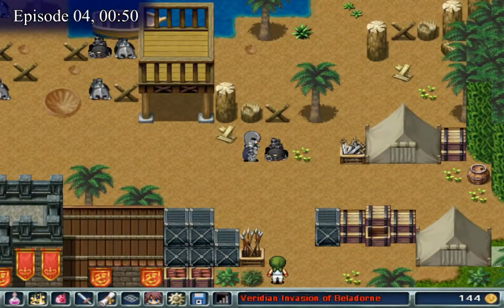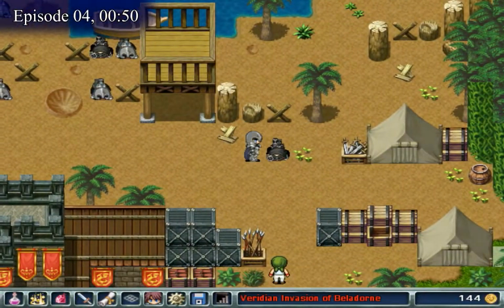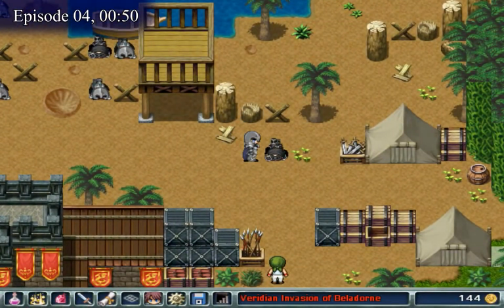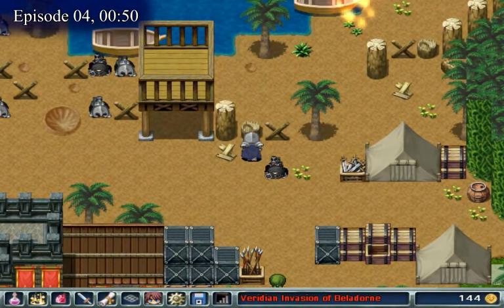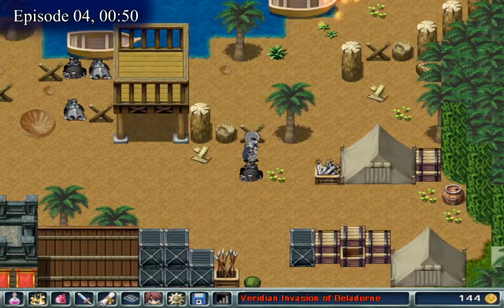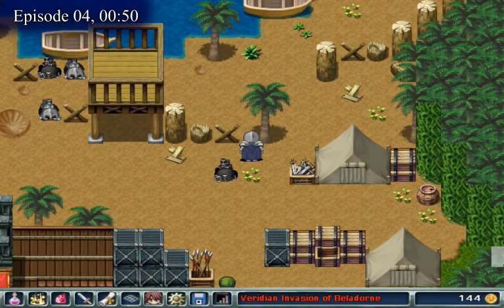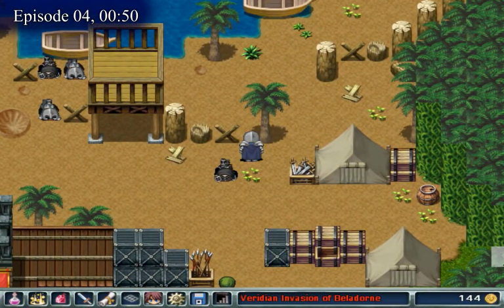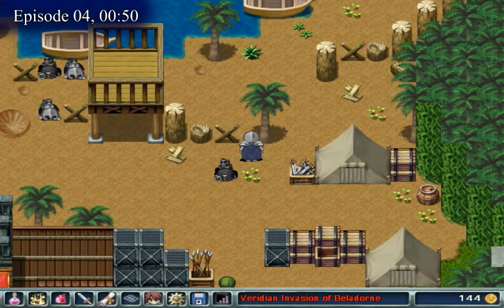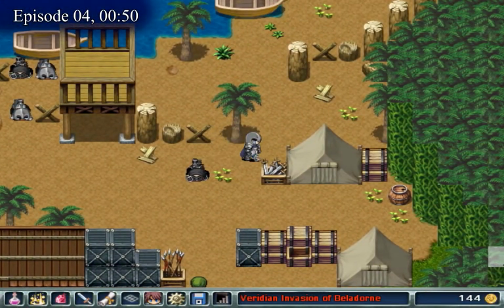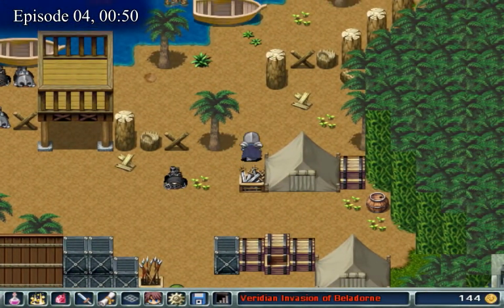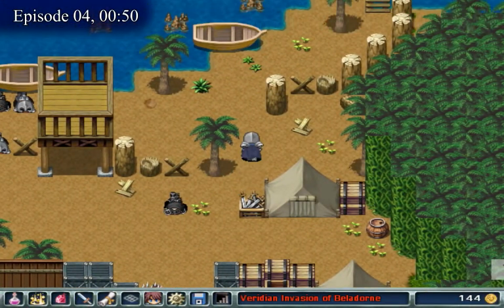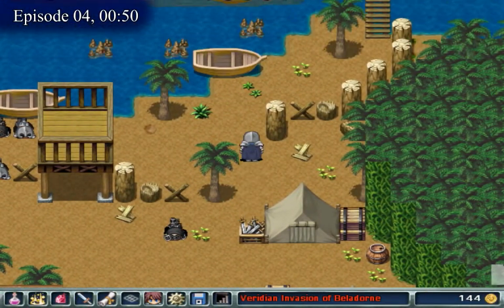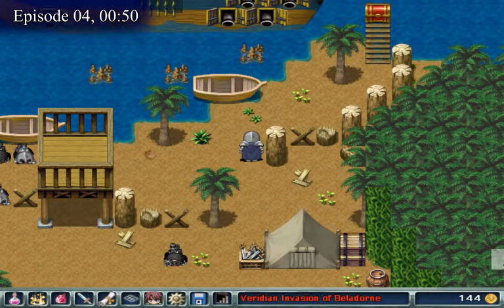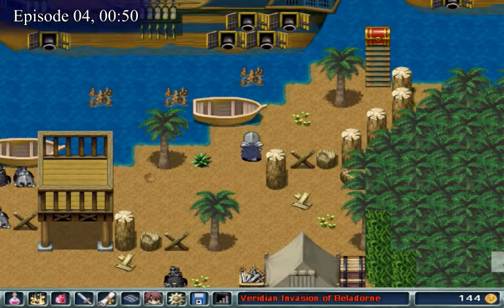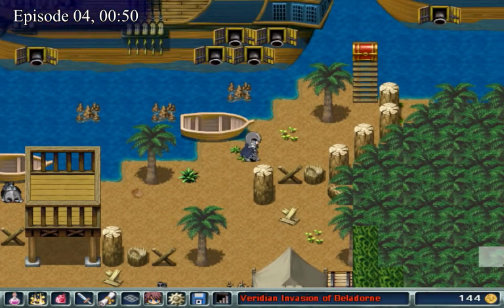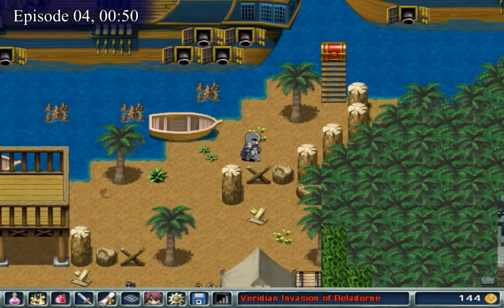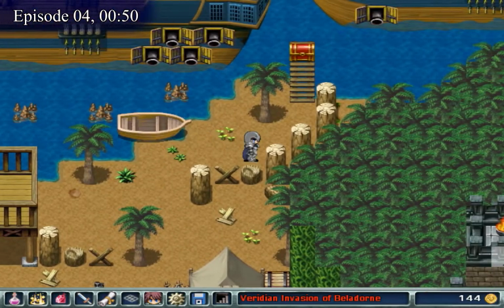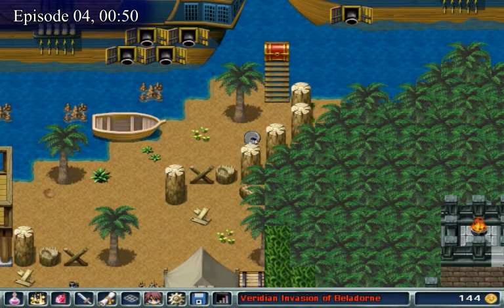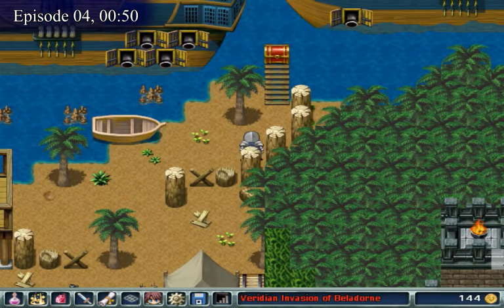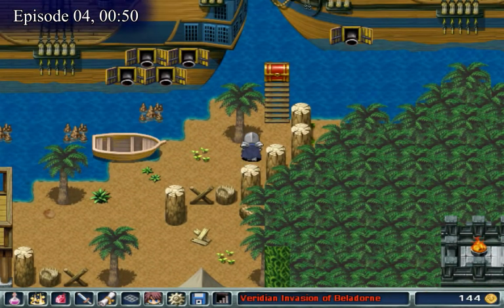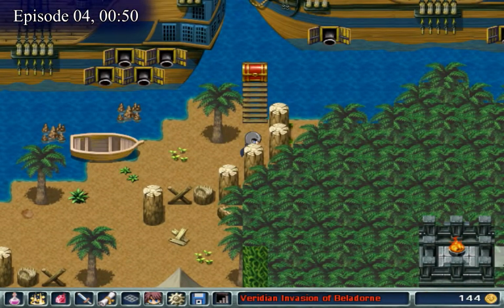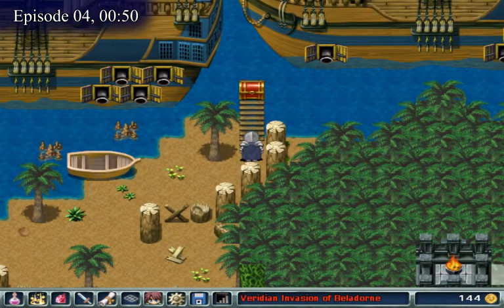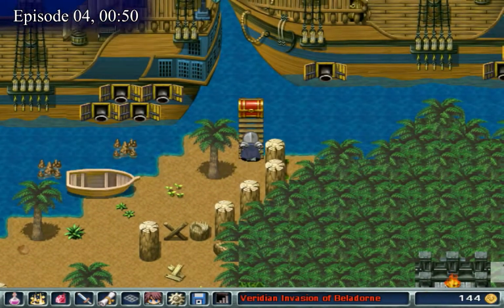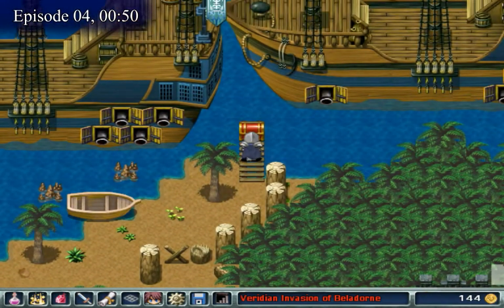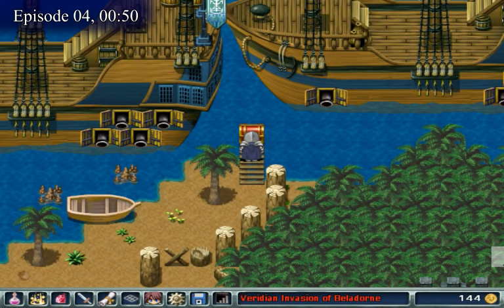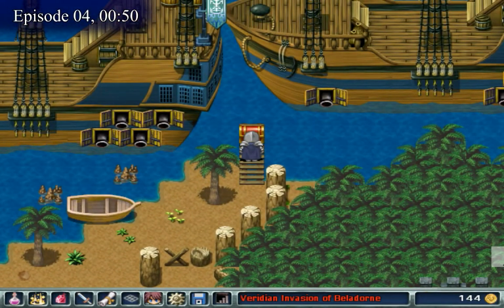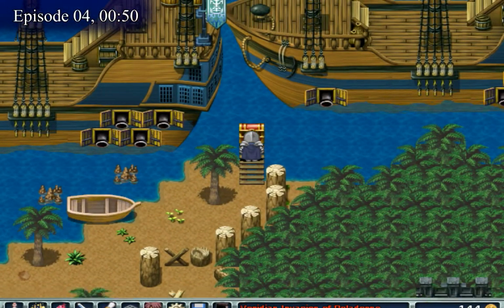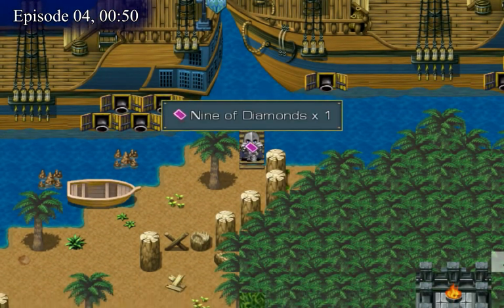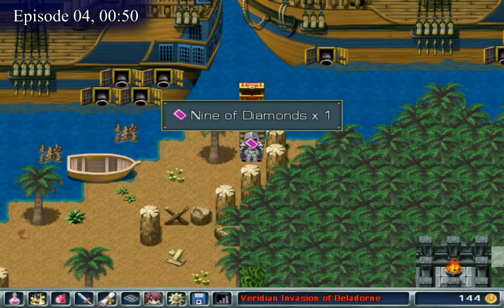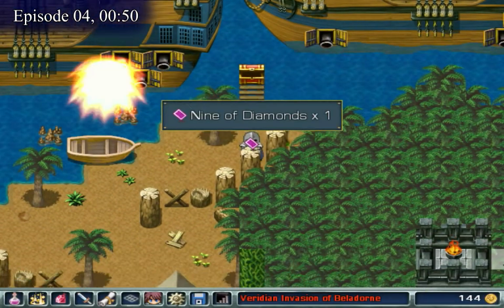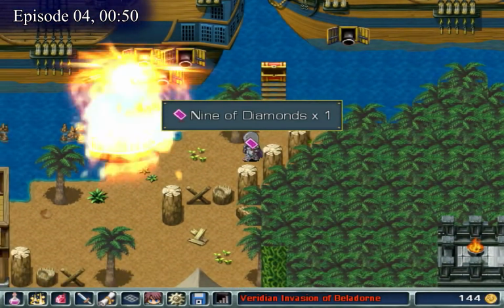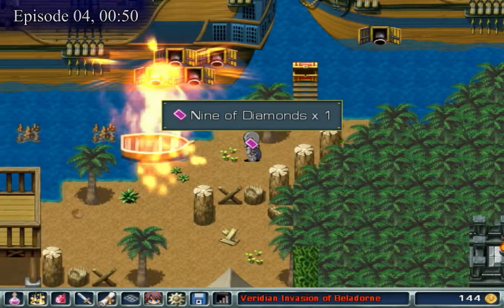The next one is when your team arrives on the beach. In the northeast area, you'll find the 9 of diamonds.